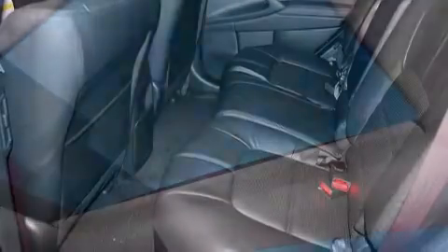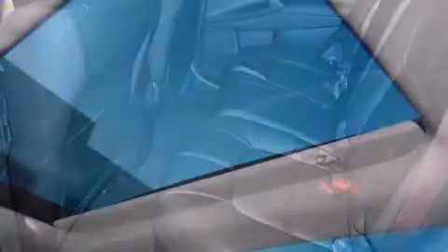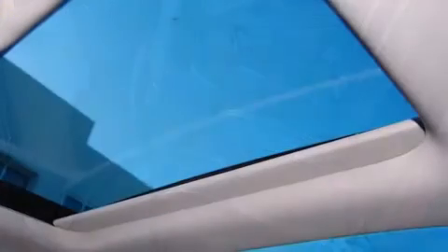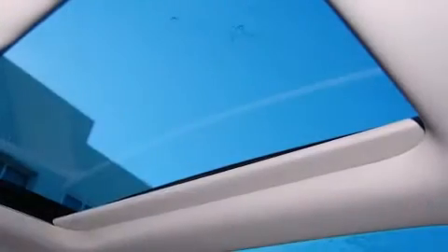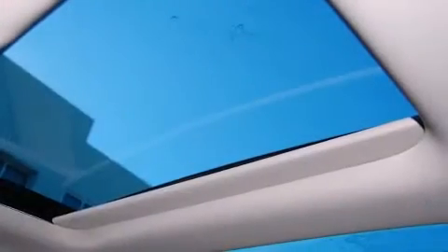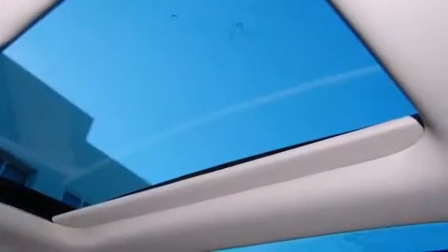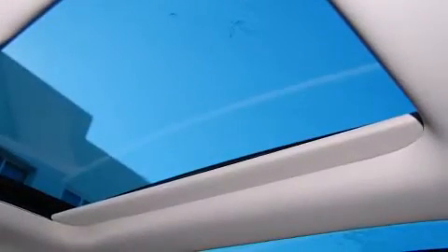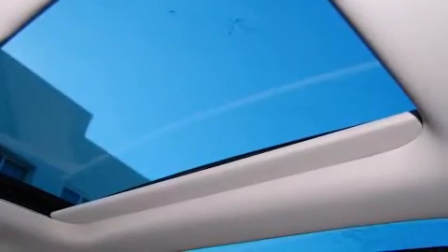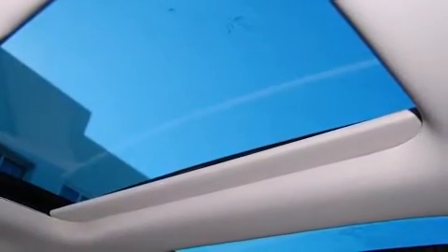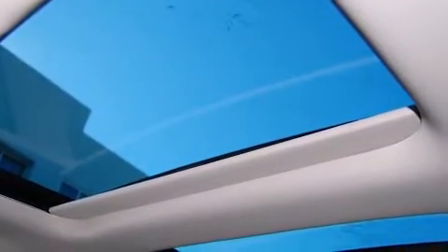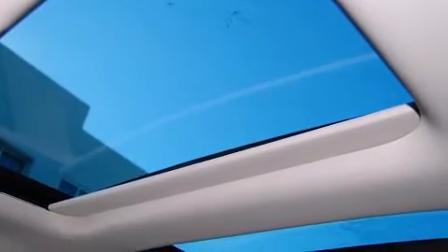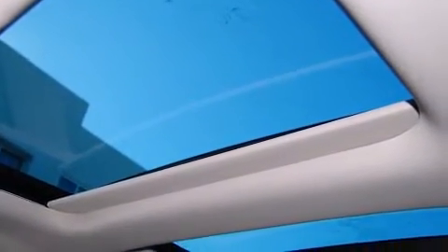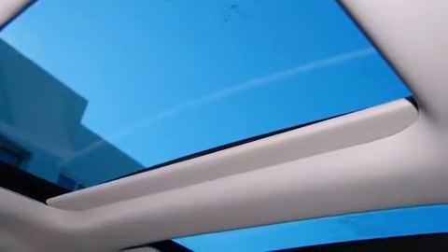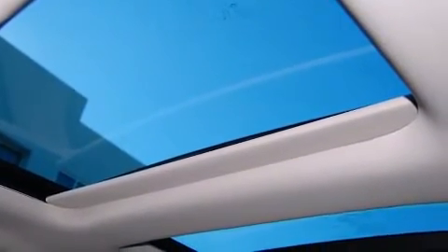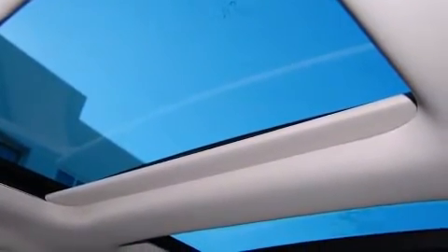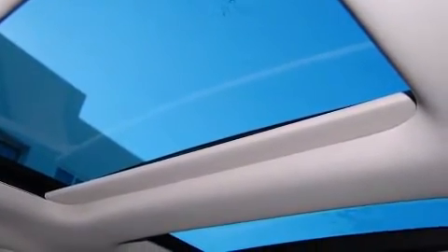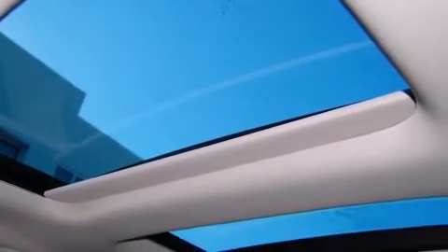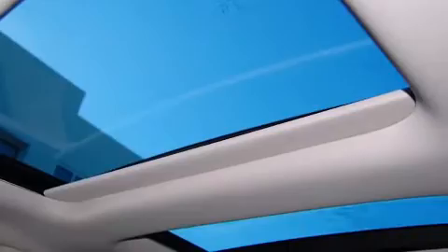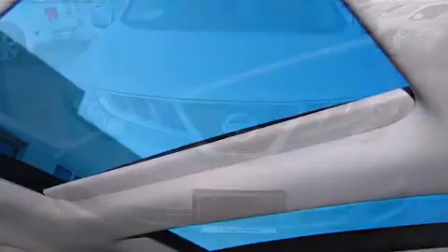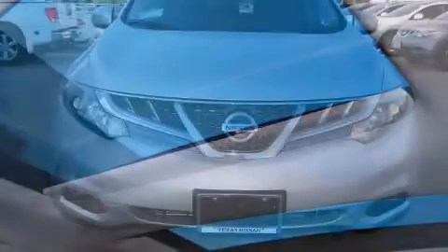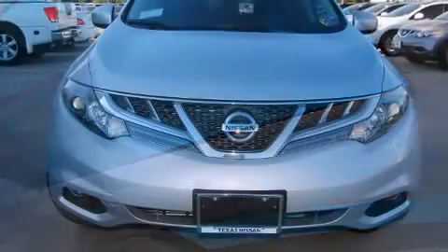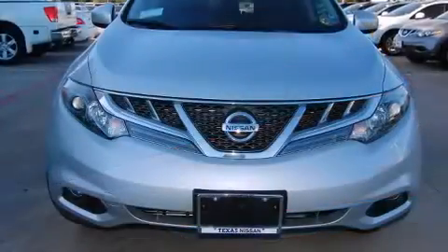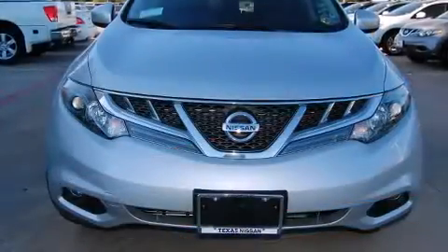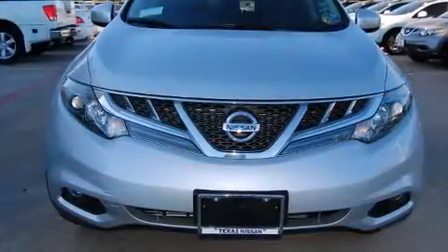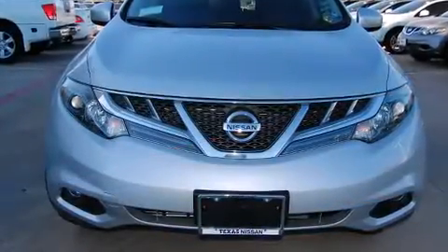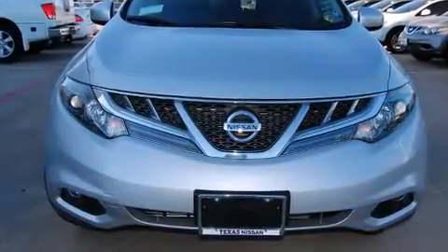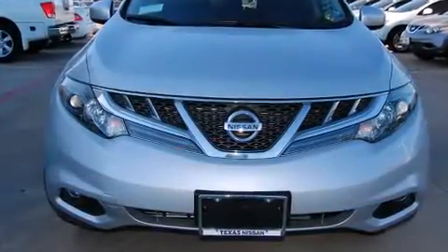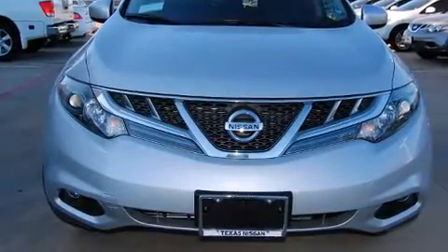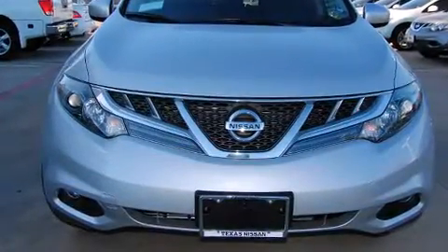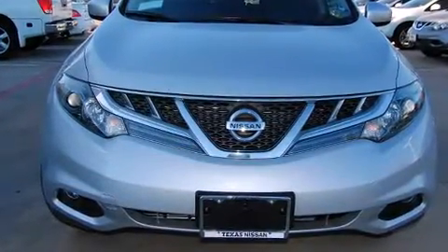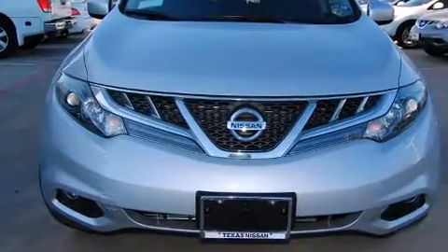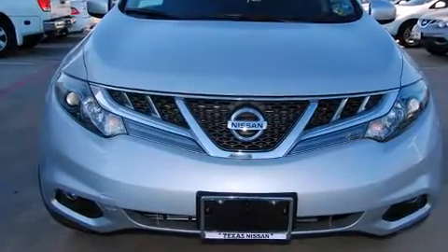Audio features include a CD player with MP3 capability and 11 speakers, yielding maximum audio versatility.